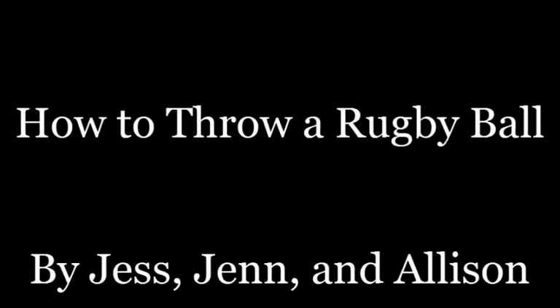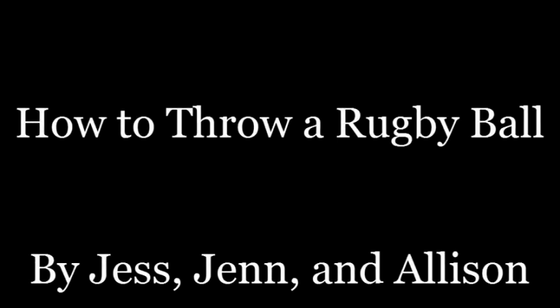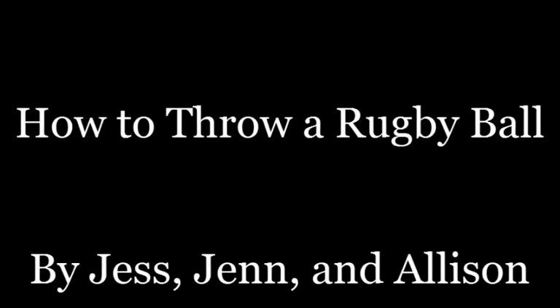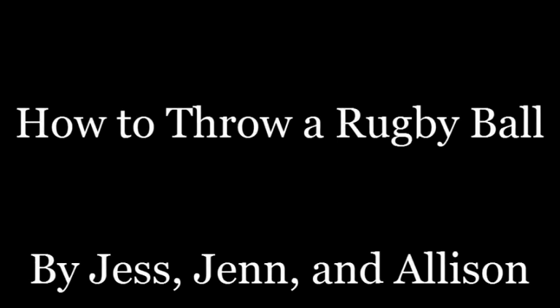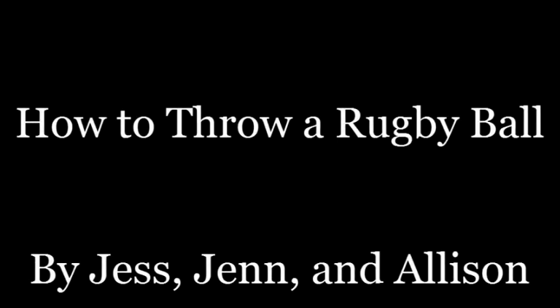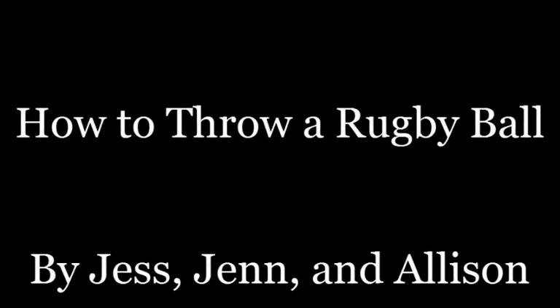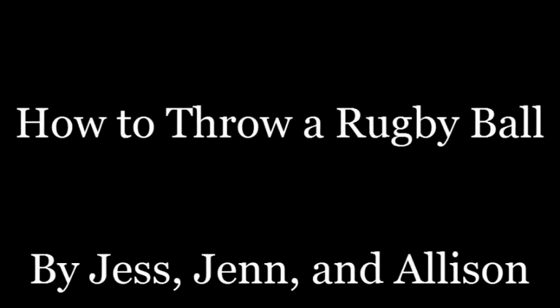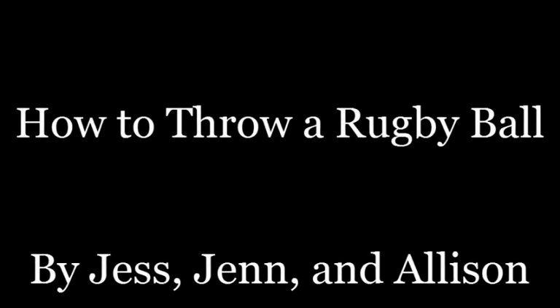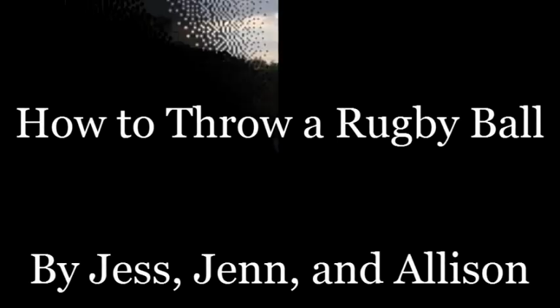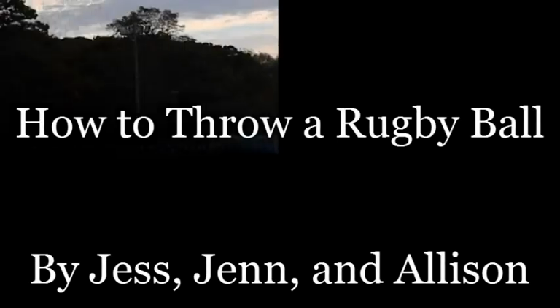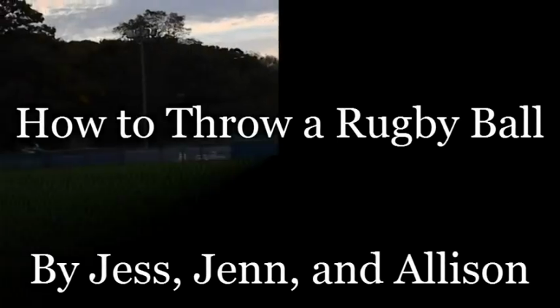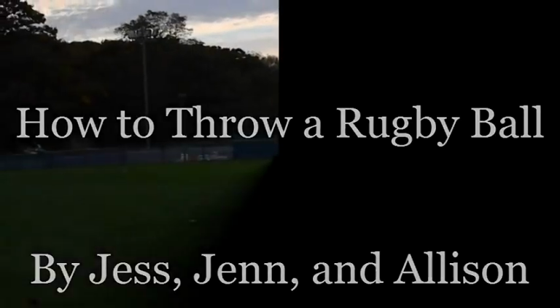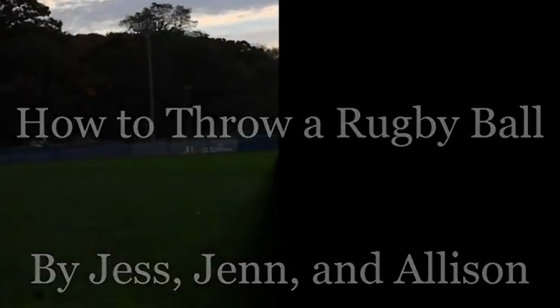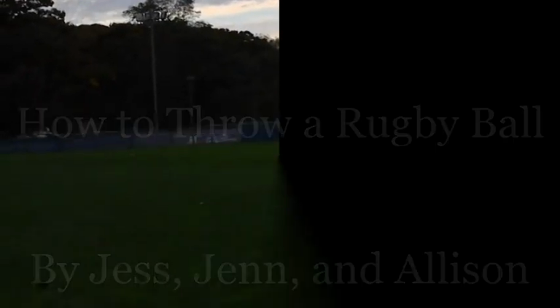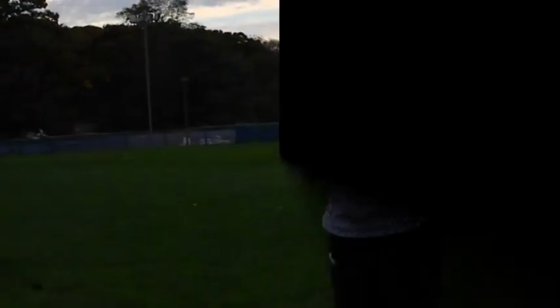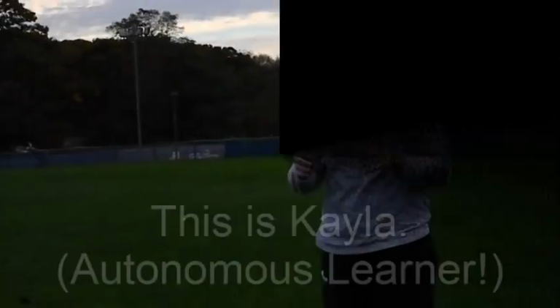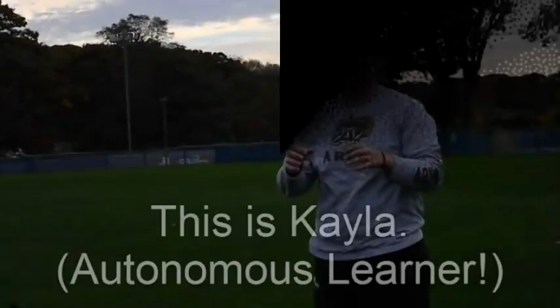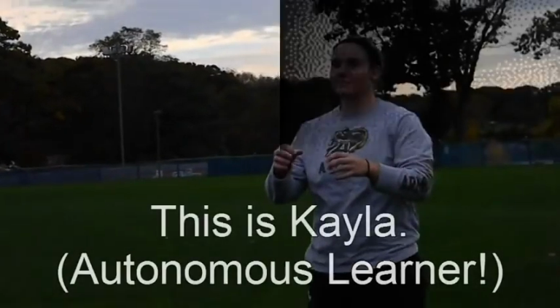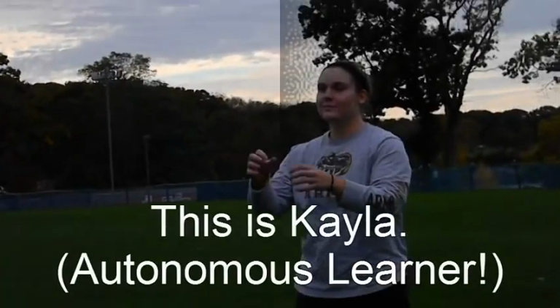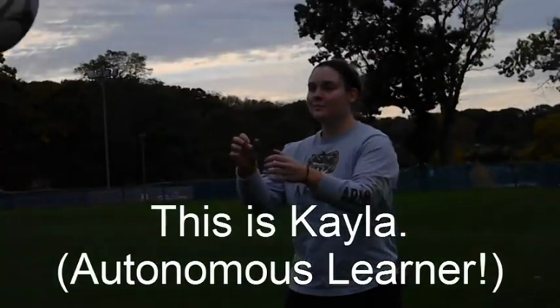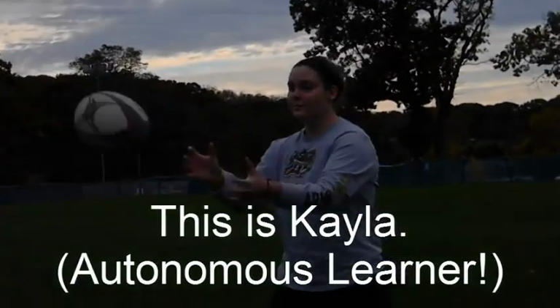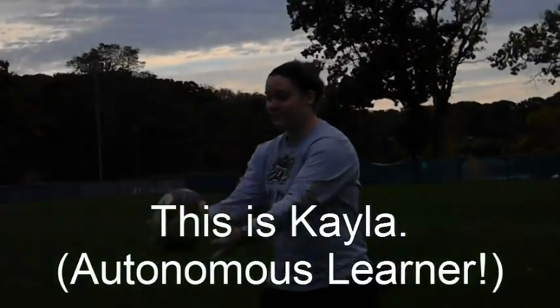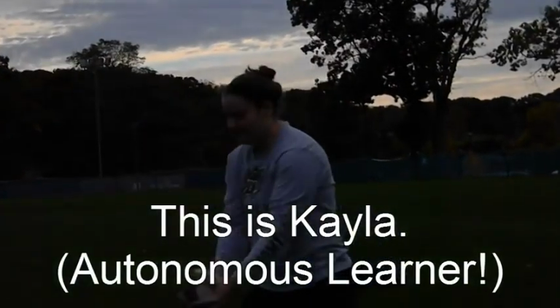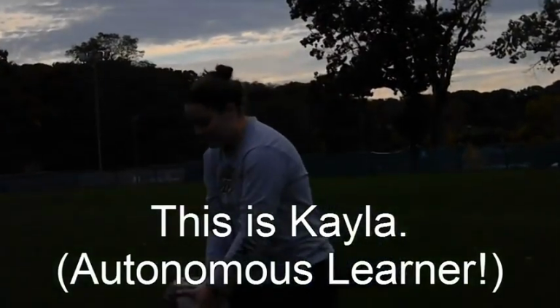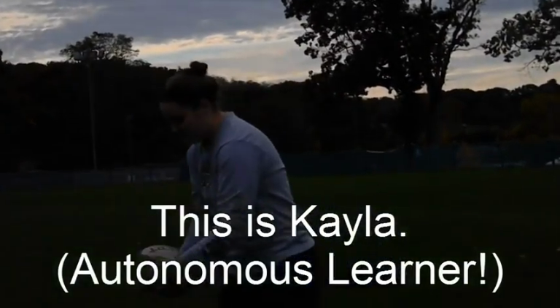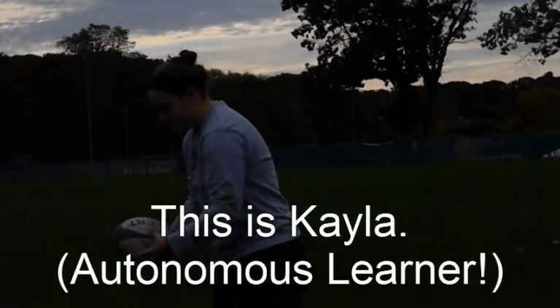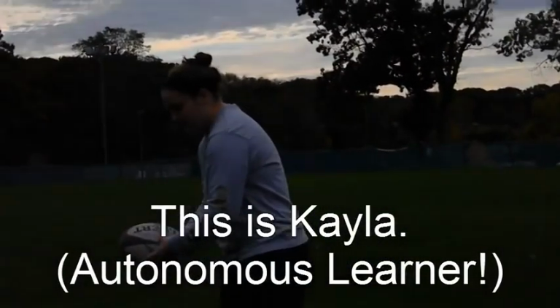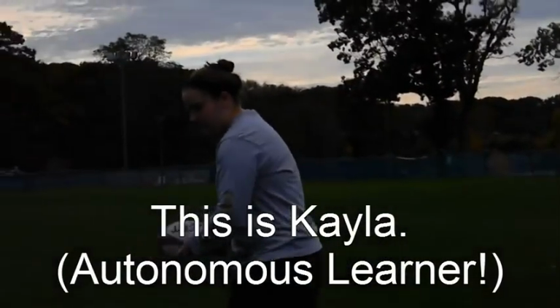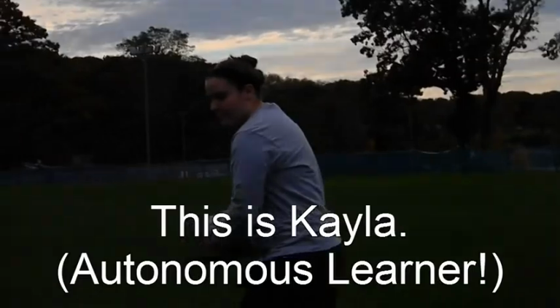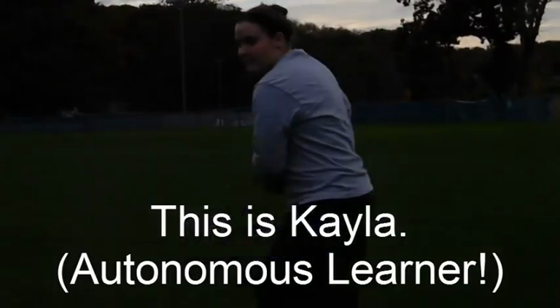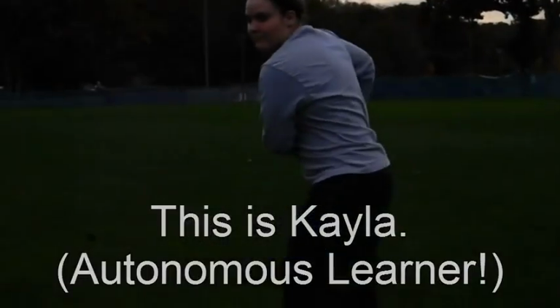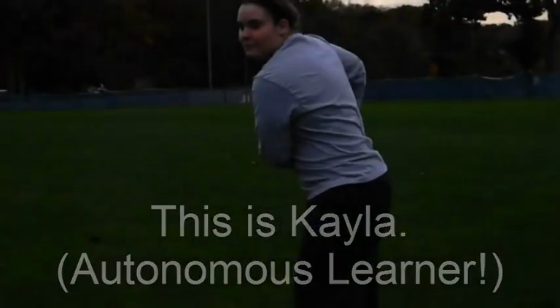How to throw a rugby ball. This is Kayla. She's our autonomous learner.